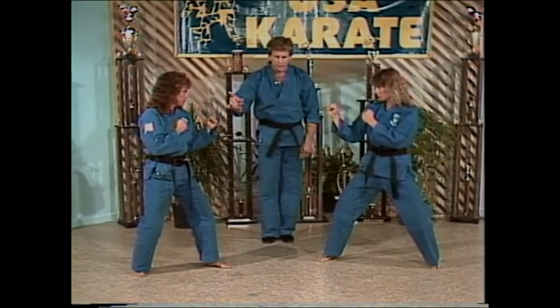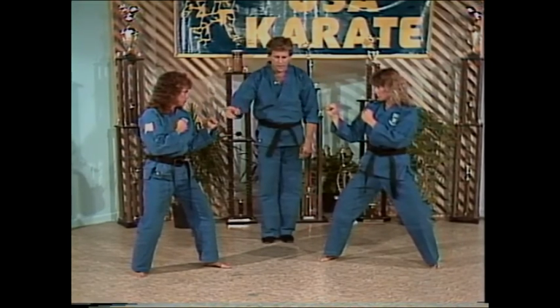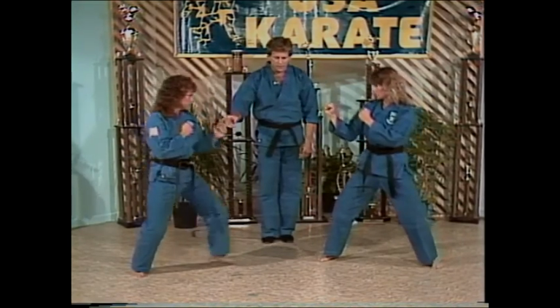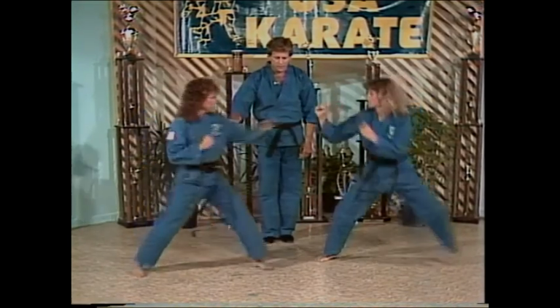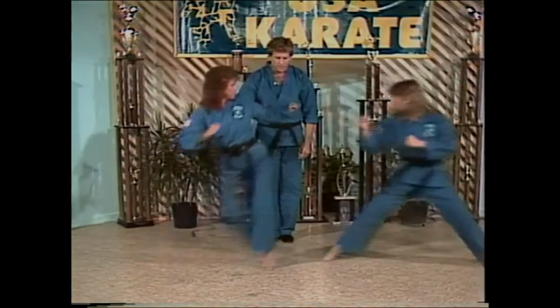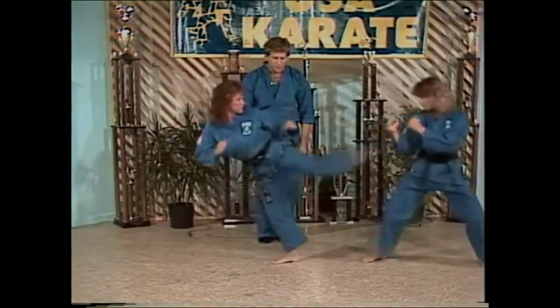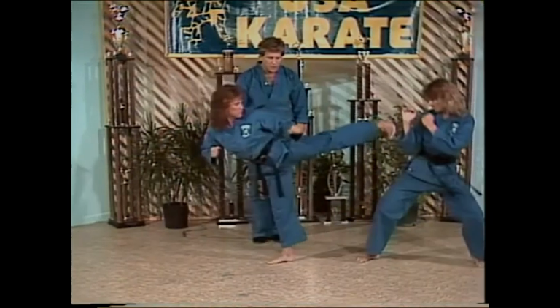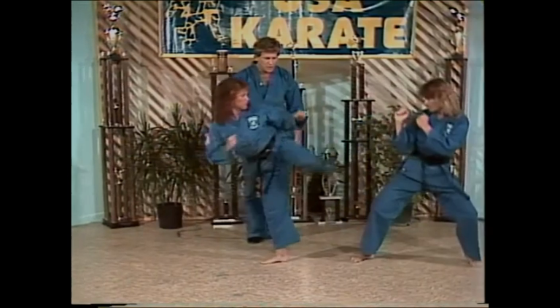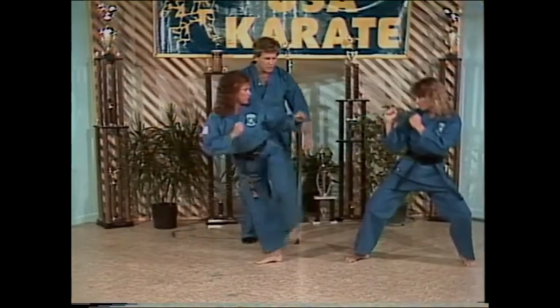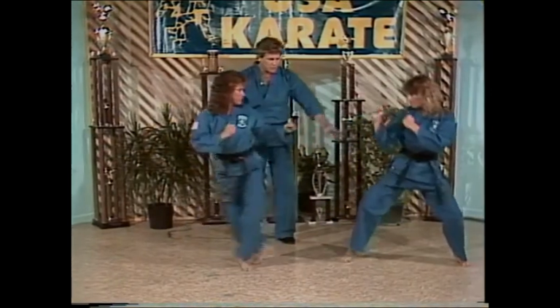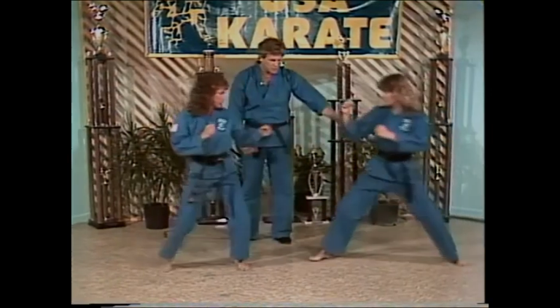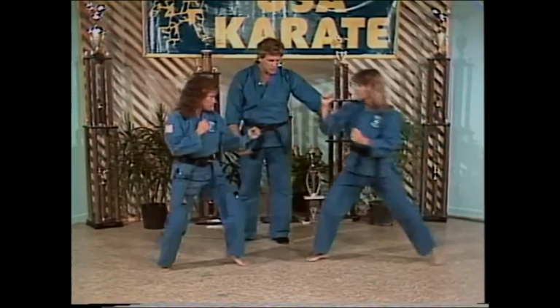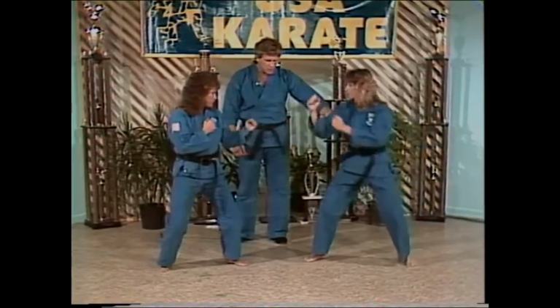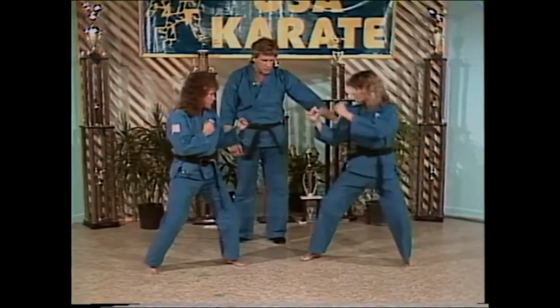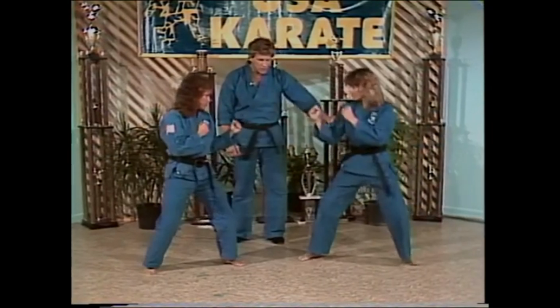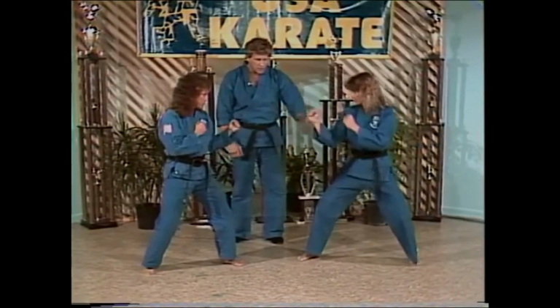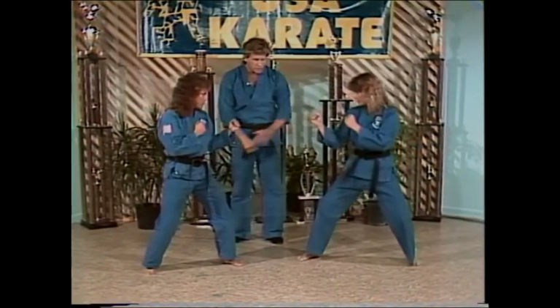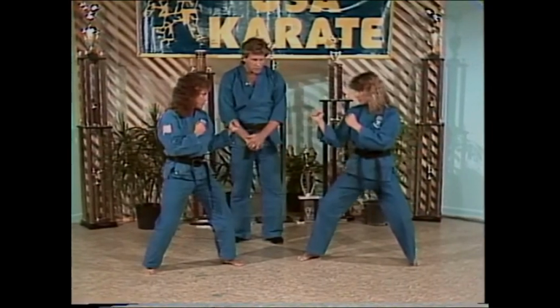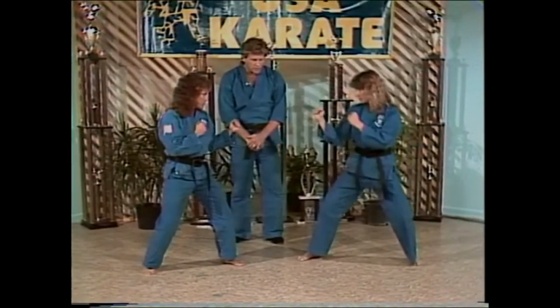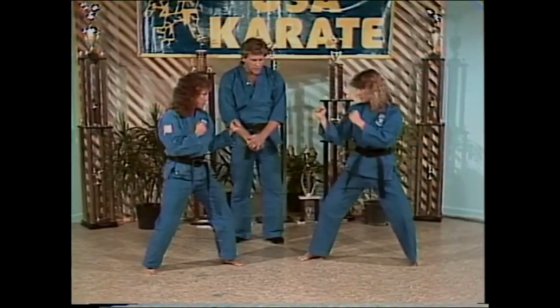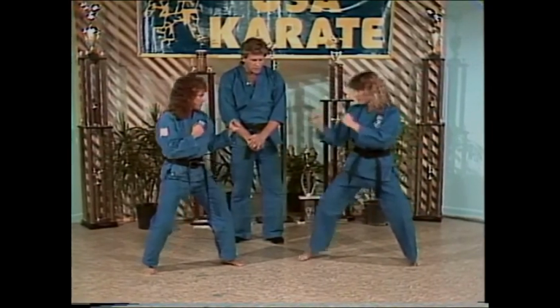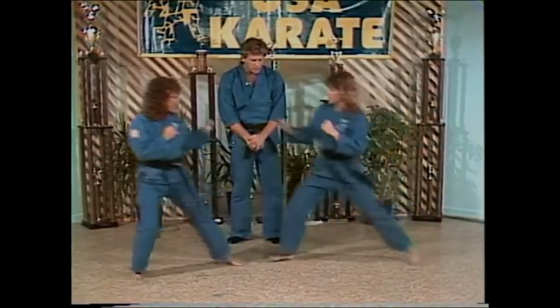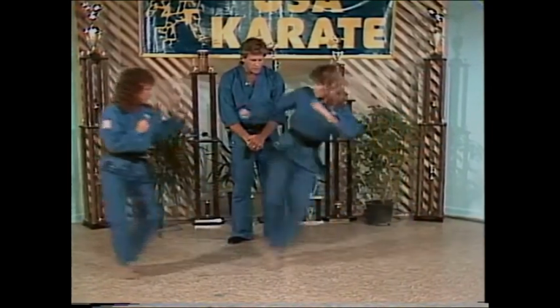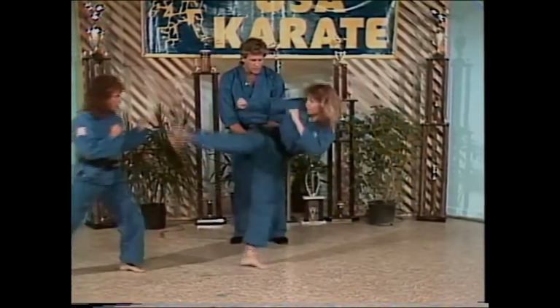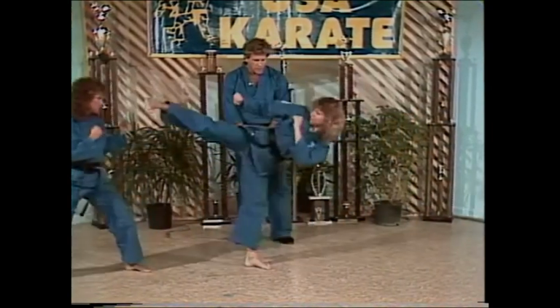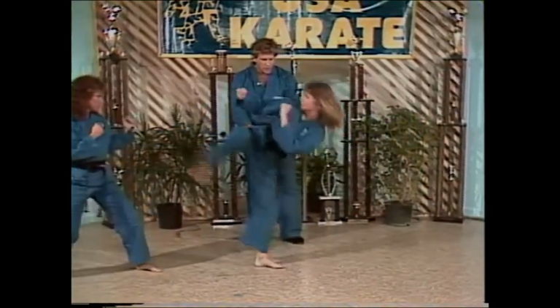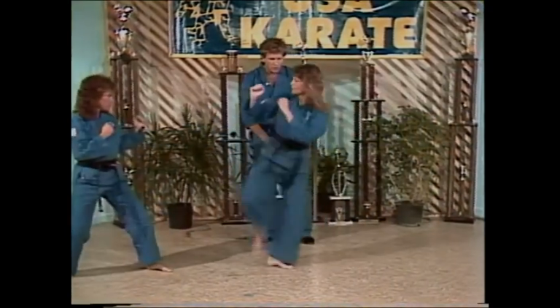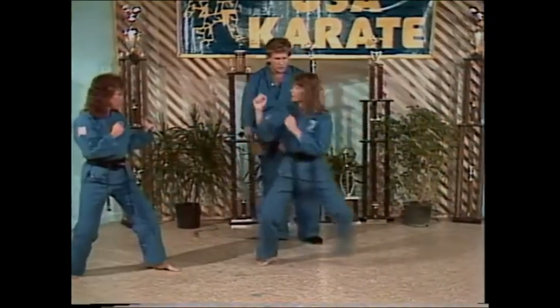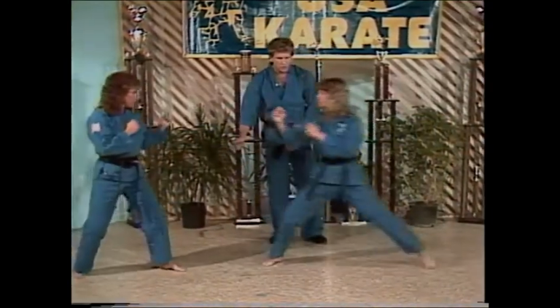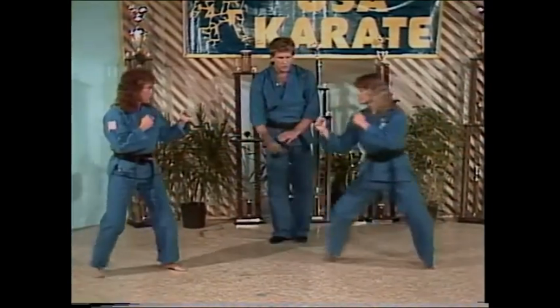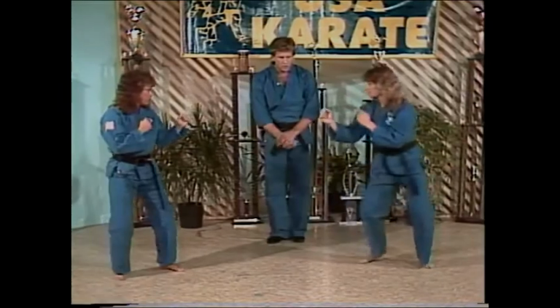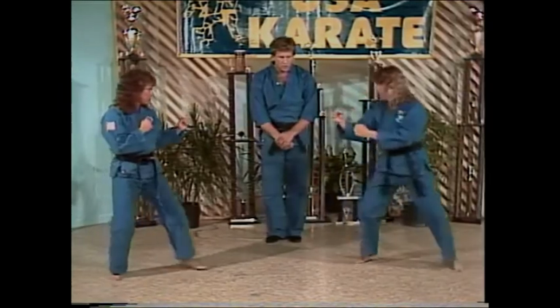Kick. Reposition. Now you coming back against her. Kick. Once or twice on your own.